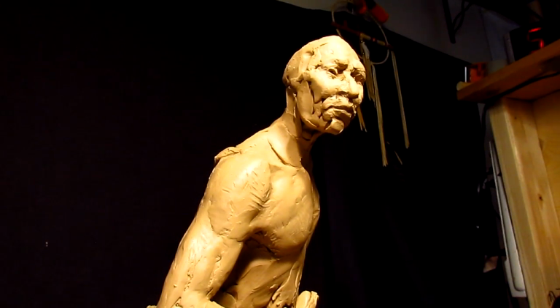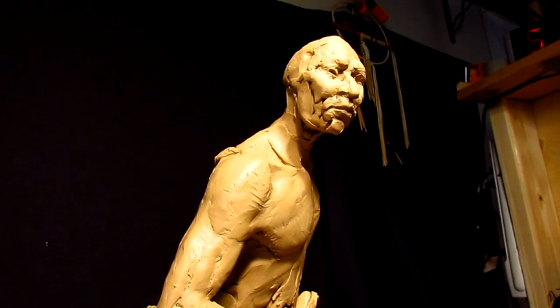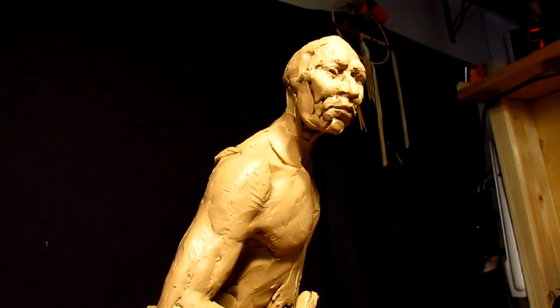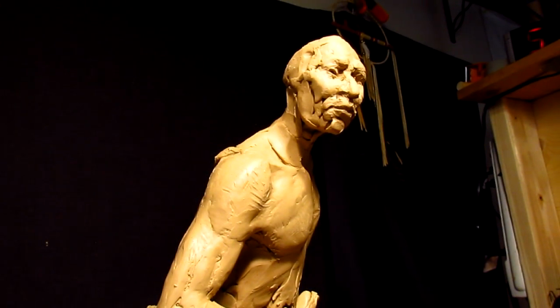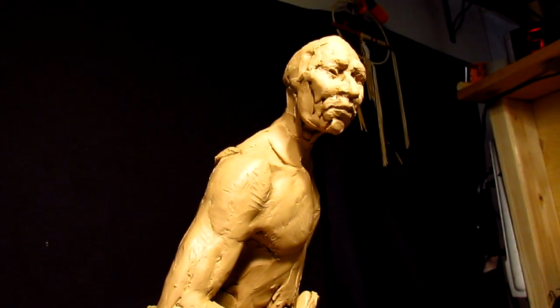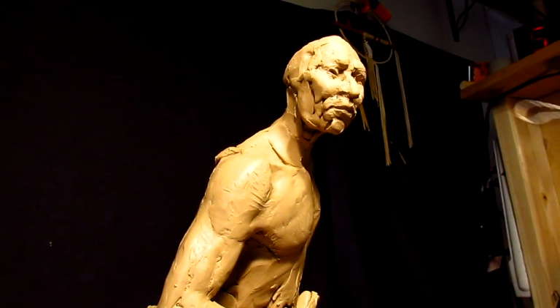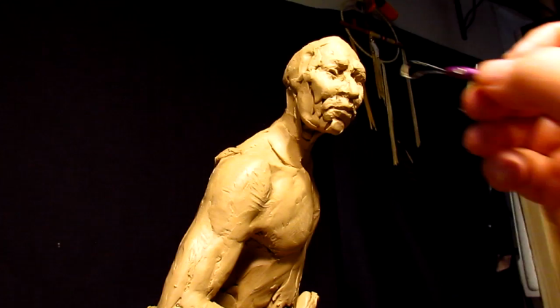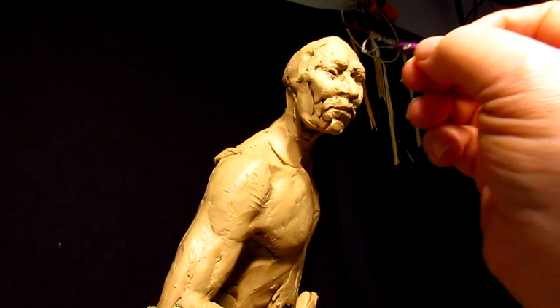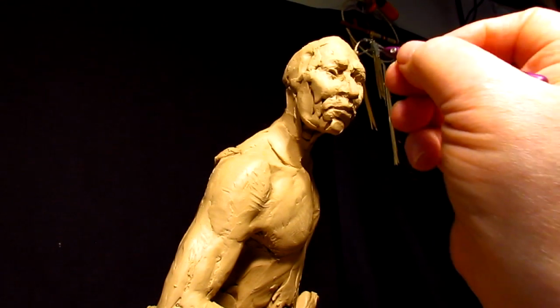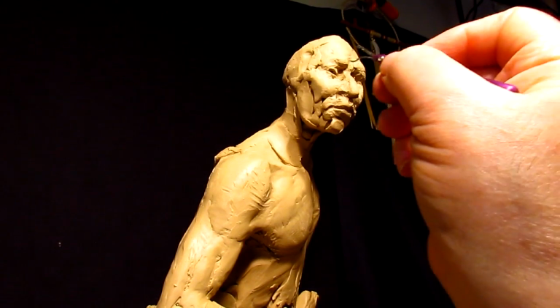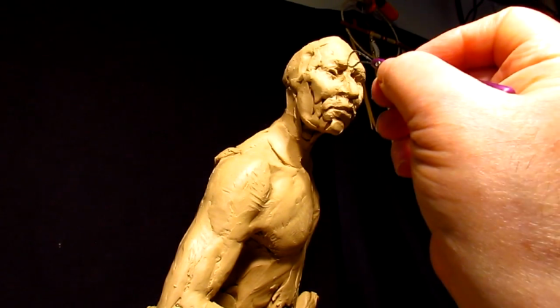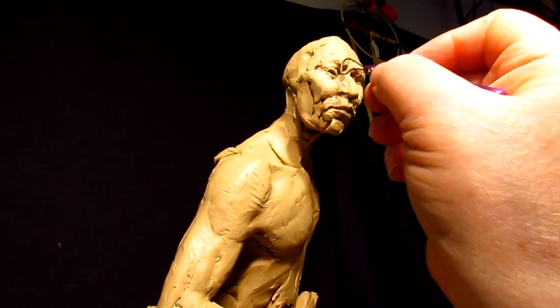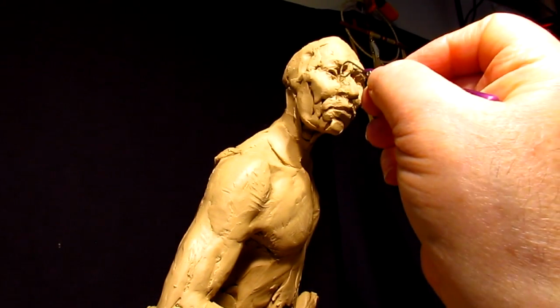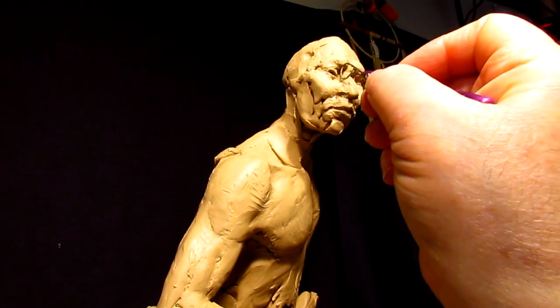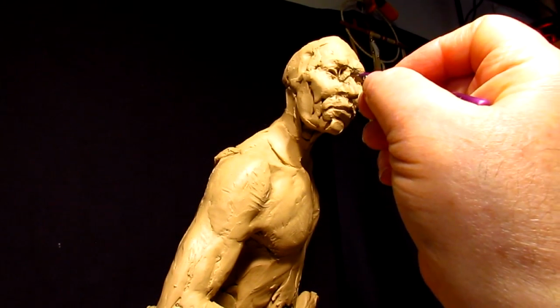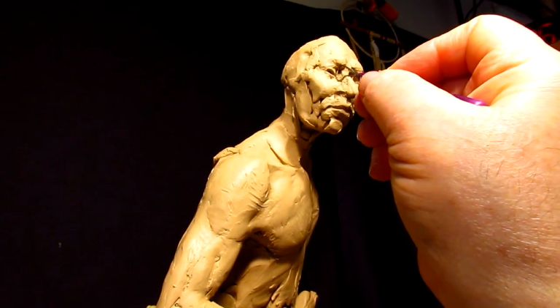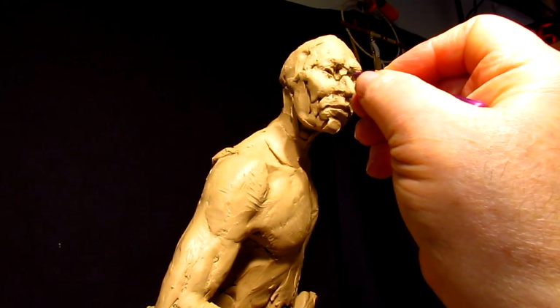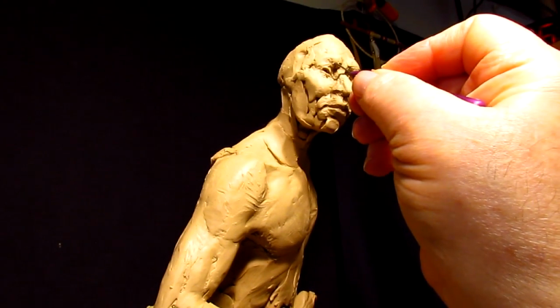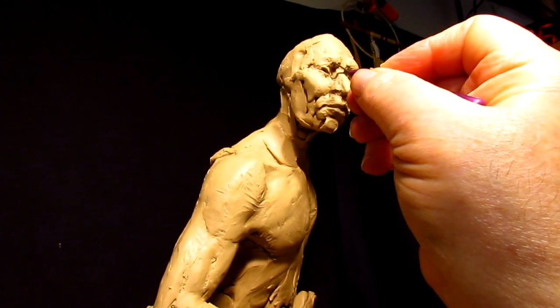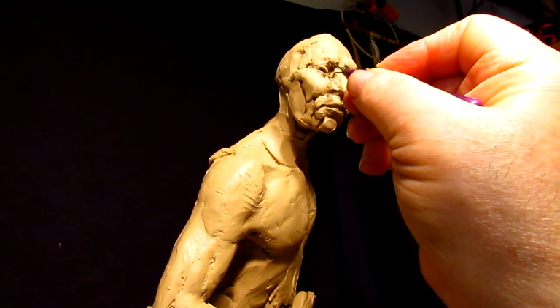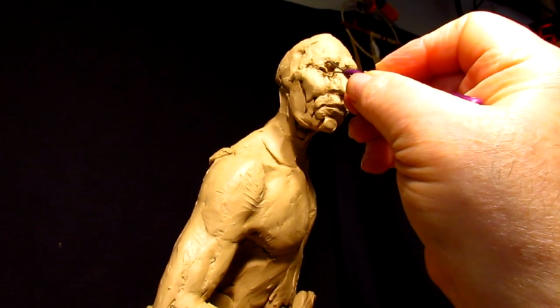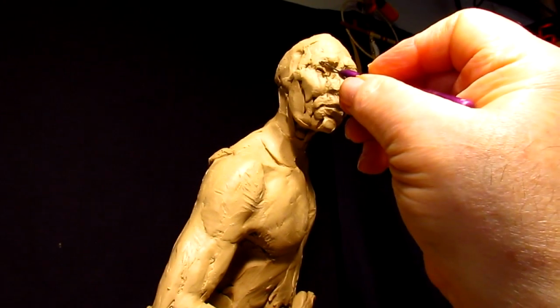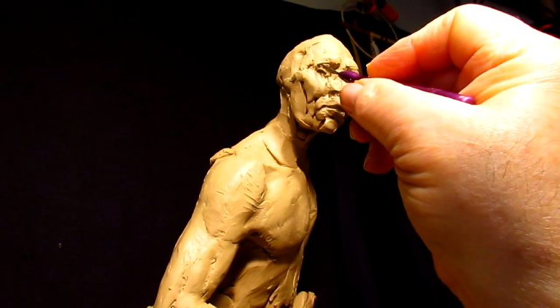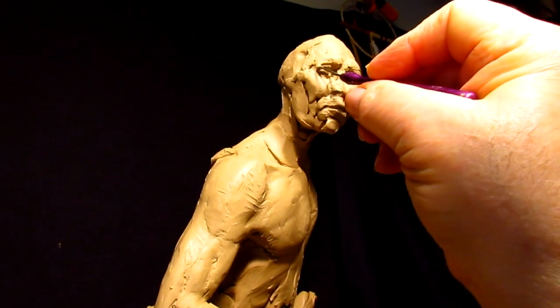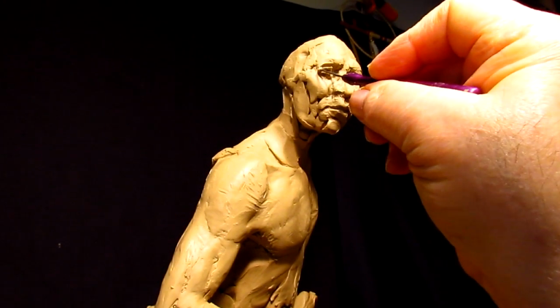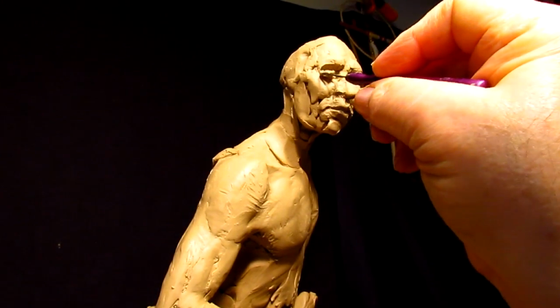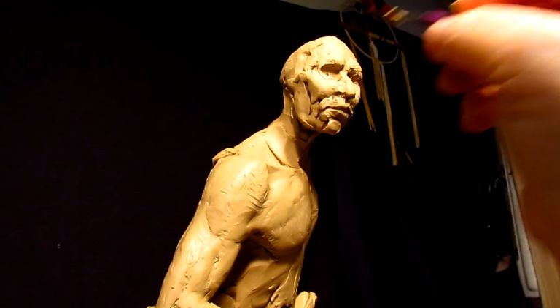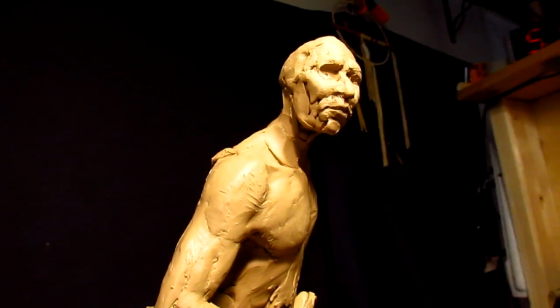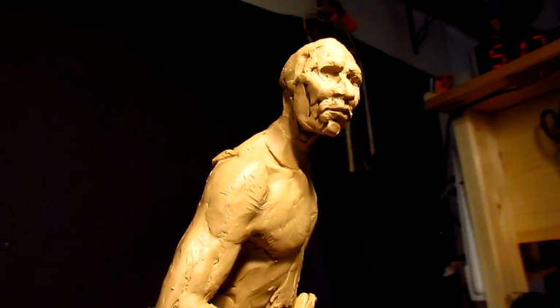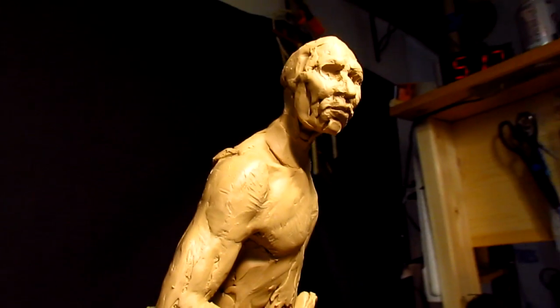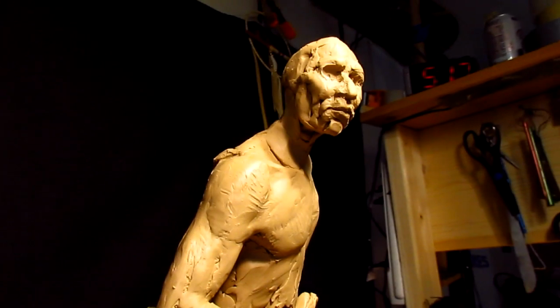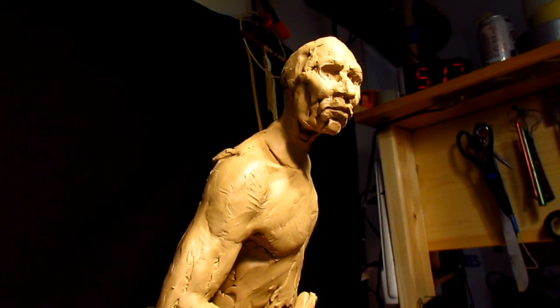Now it's the next day and I'm back on the clay. I'm going to redo these eyes — I'm not happy with them.